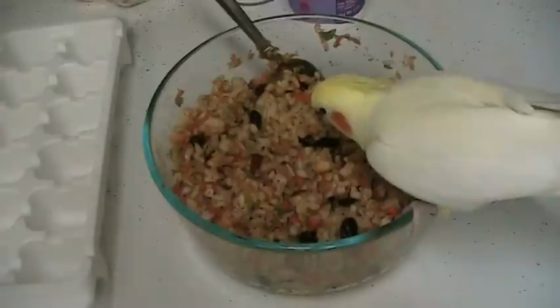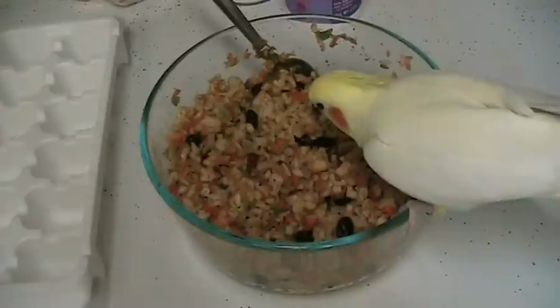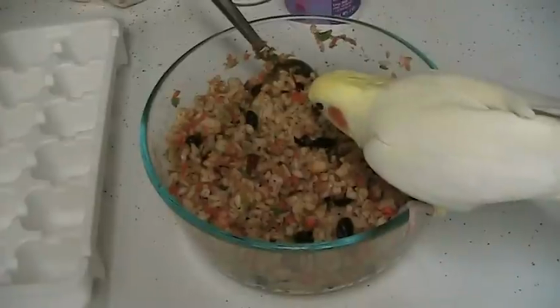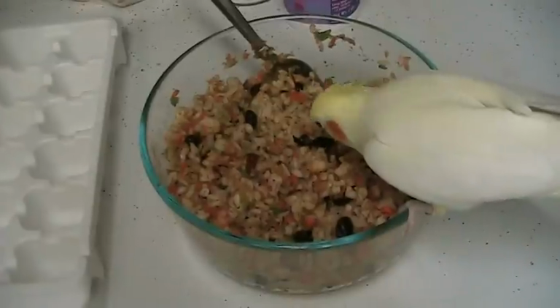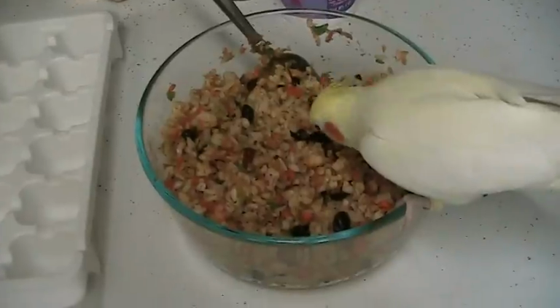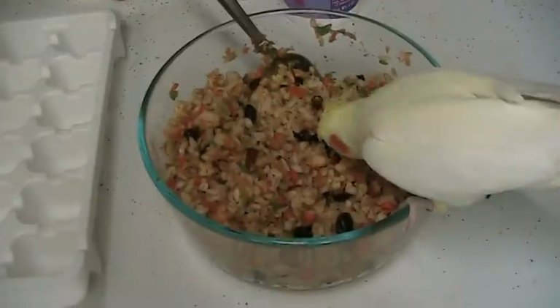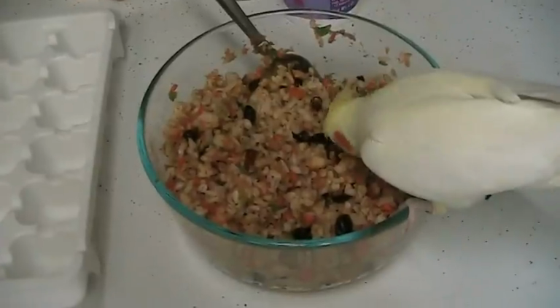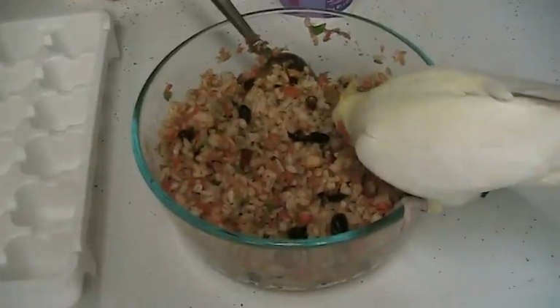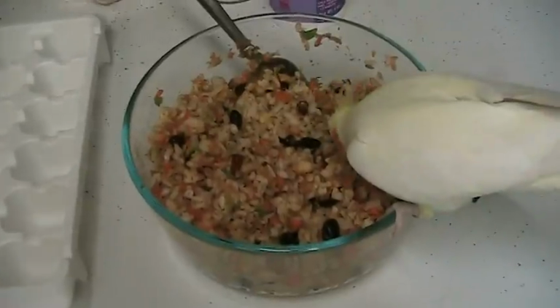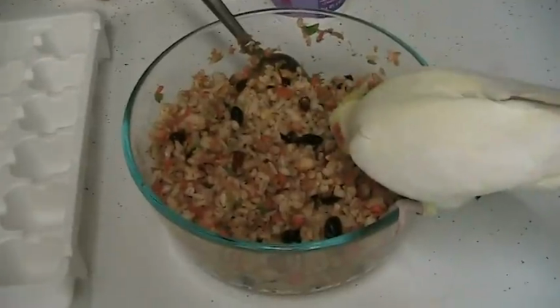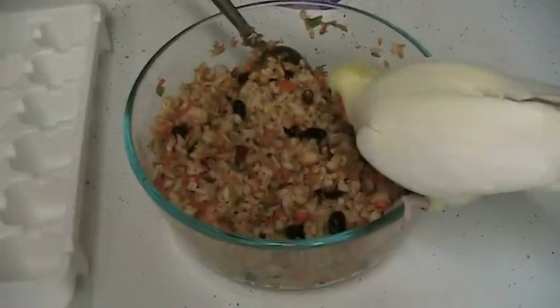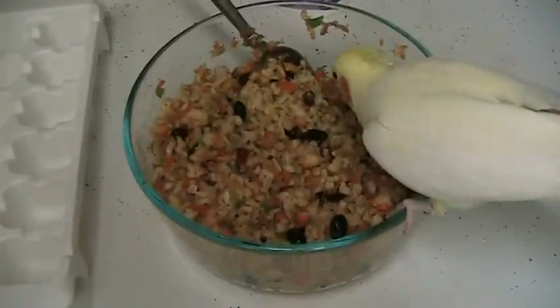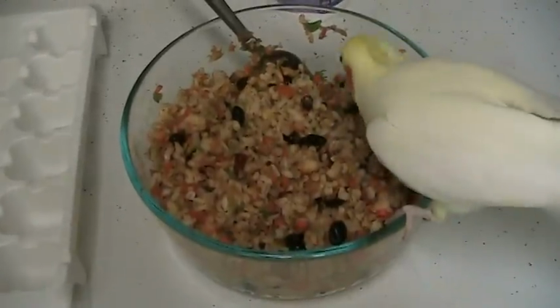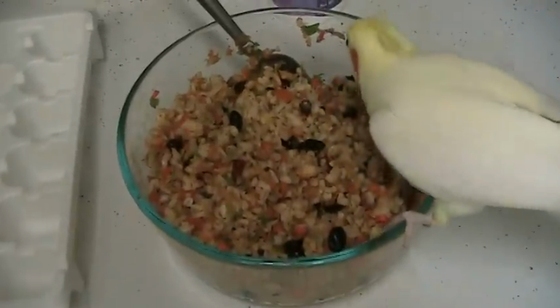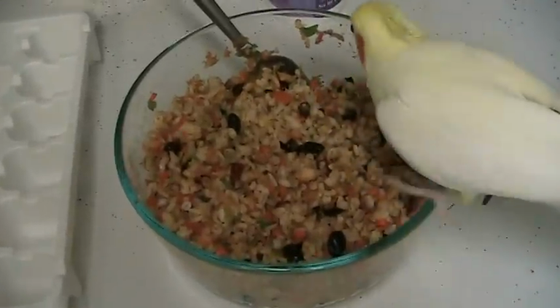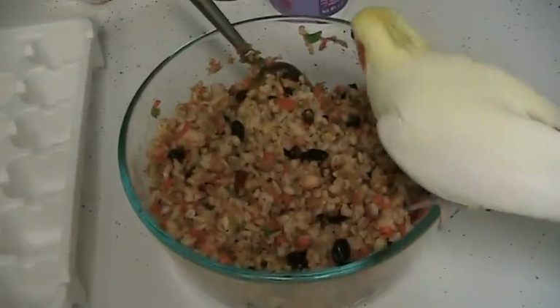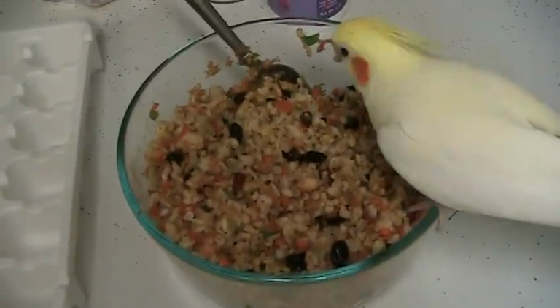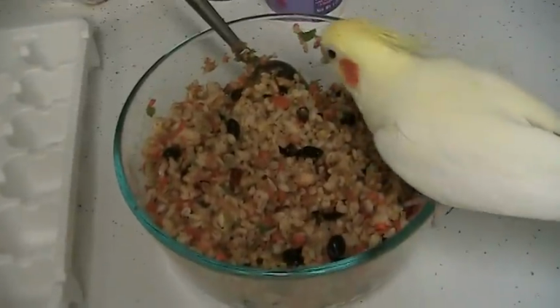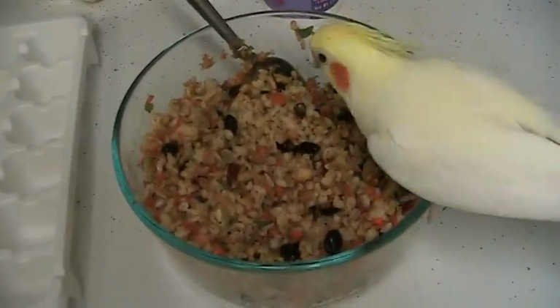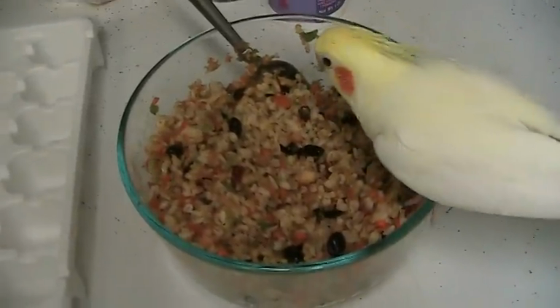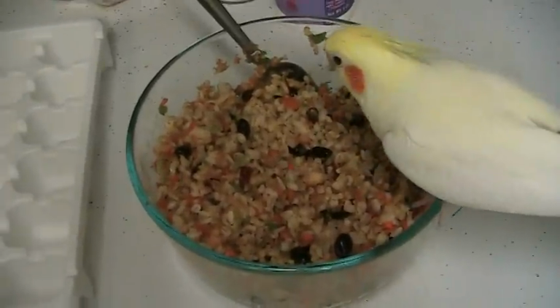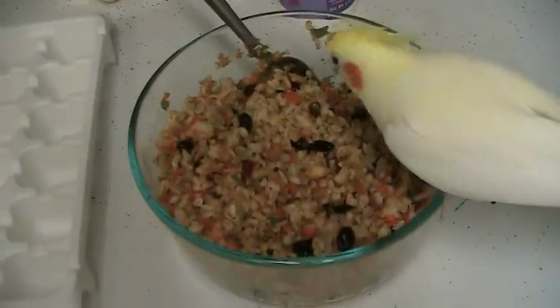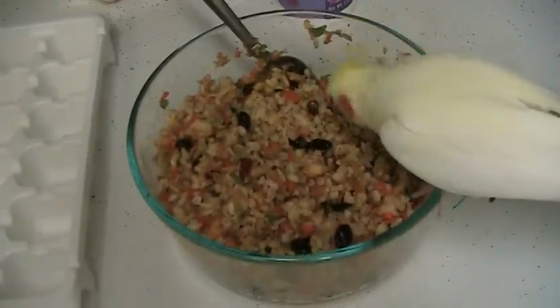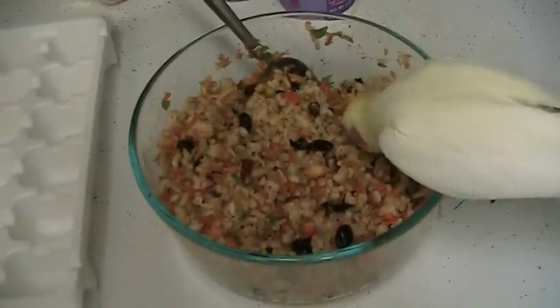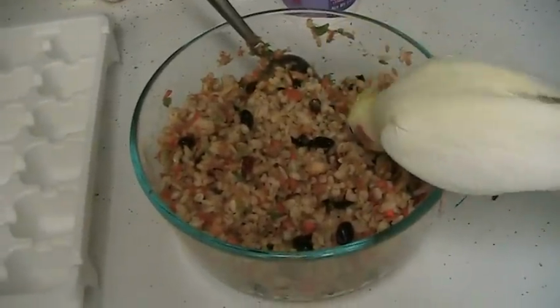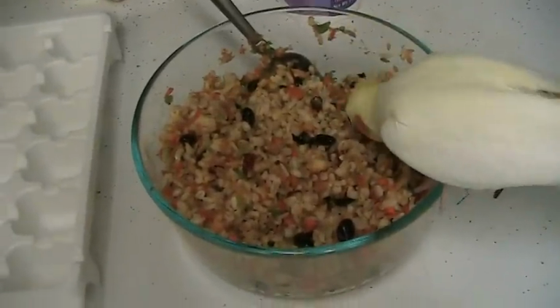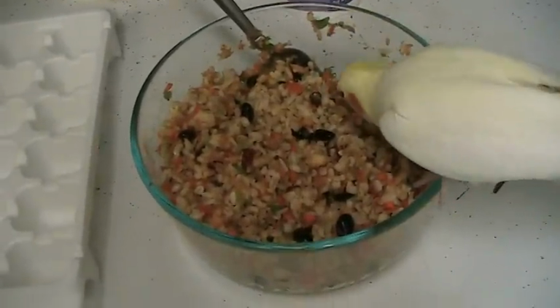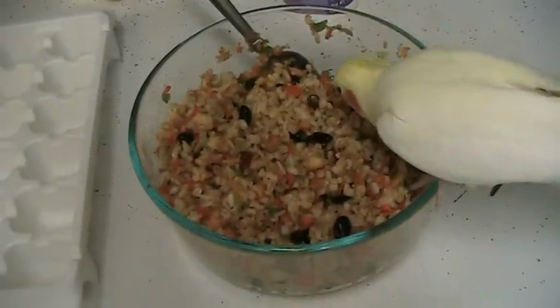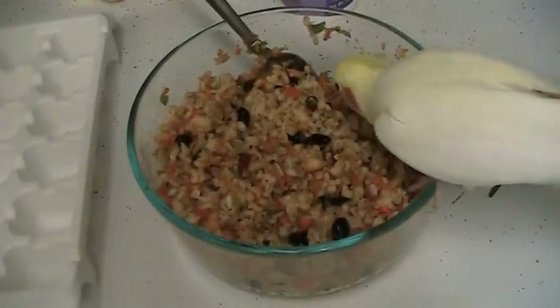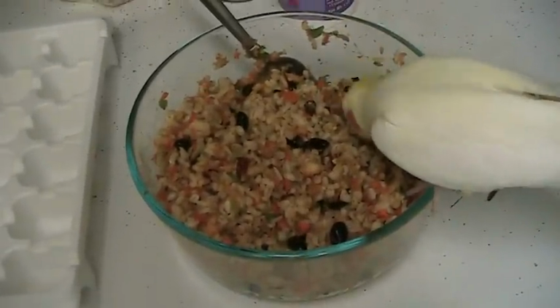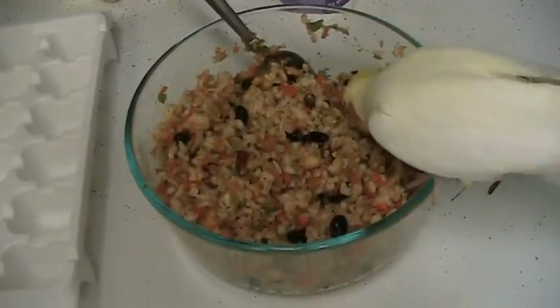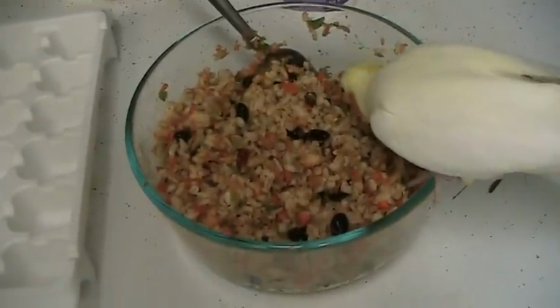What I generally put in the mash: grains, beans, vegetables, fruits.